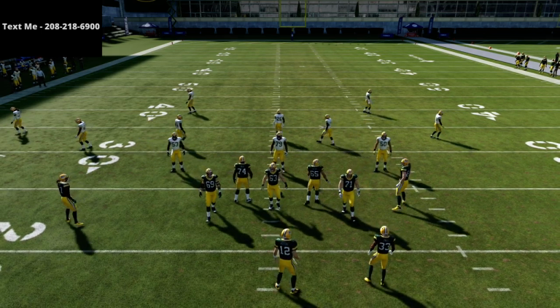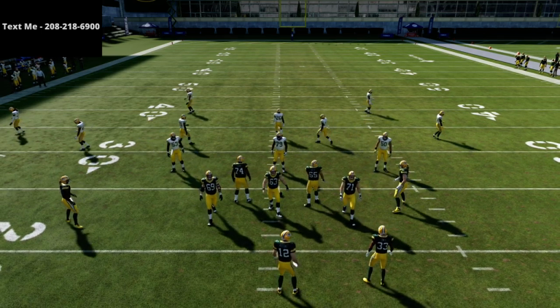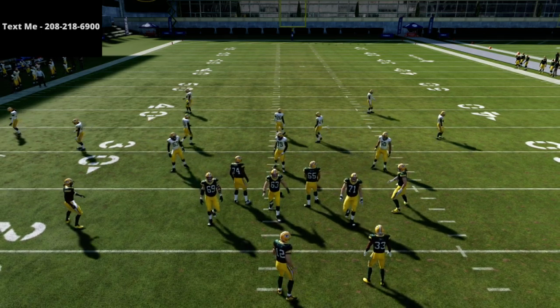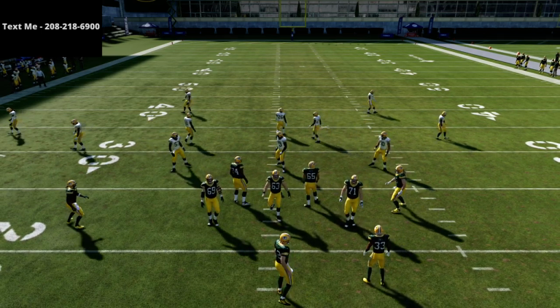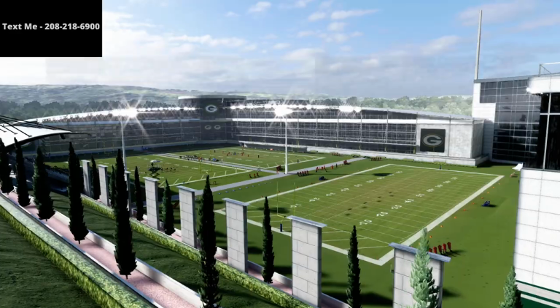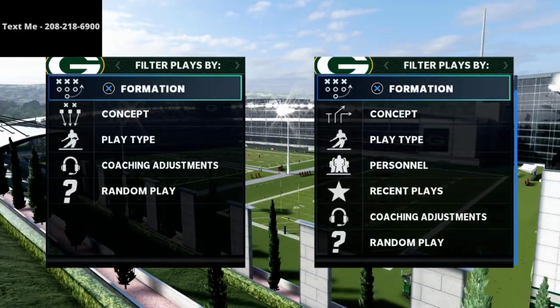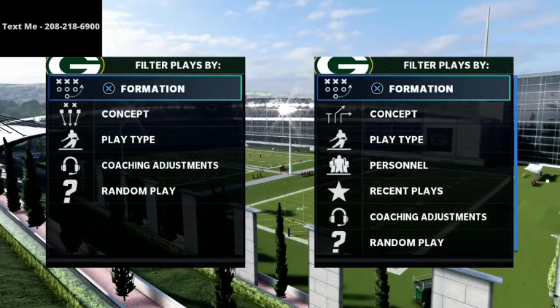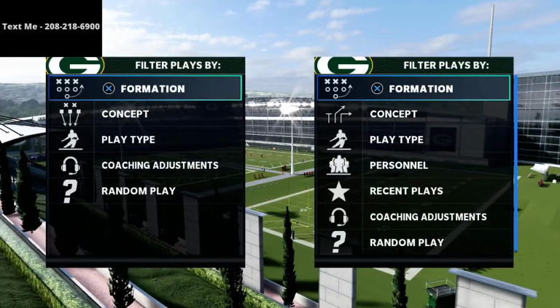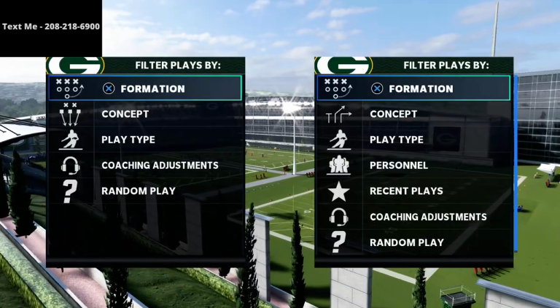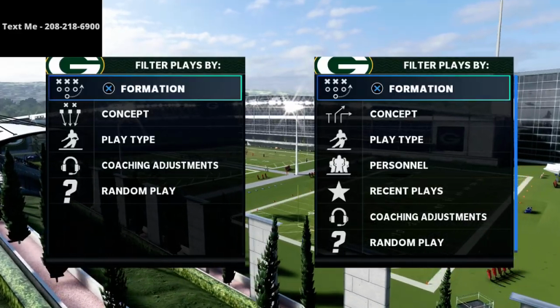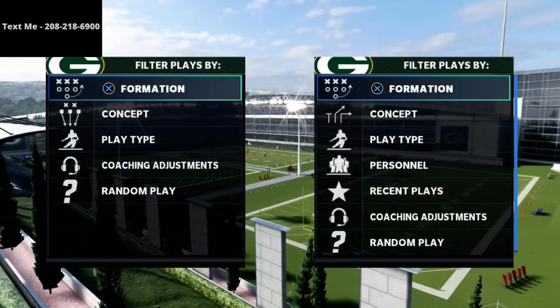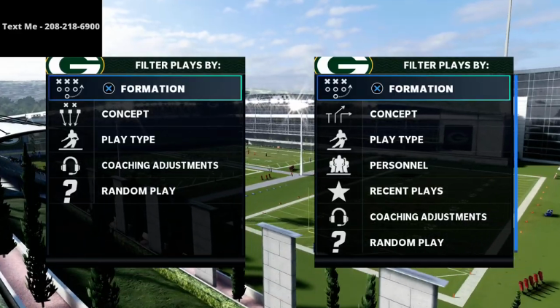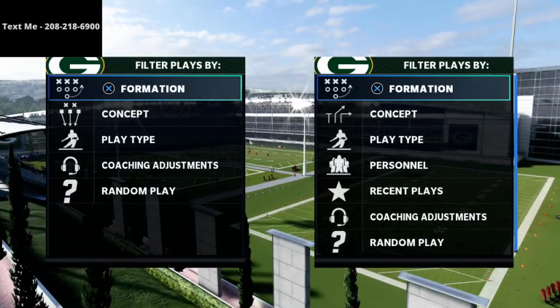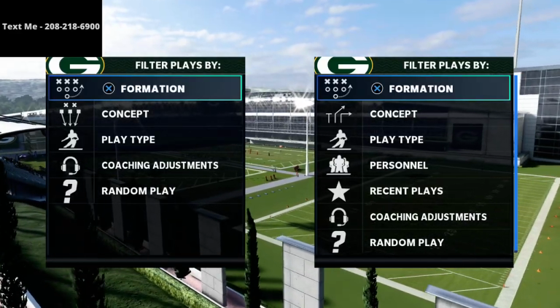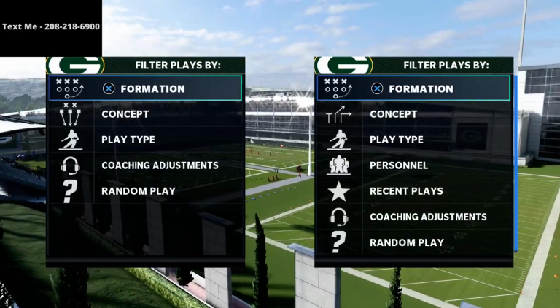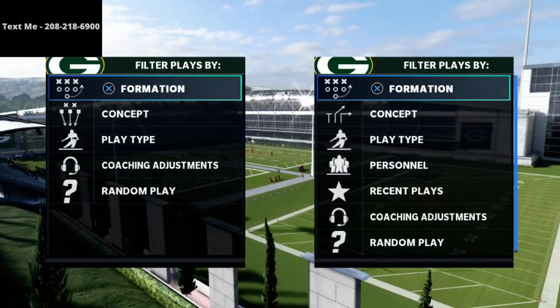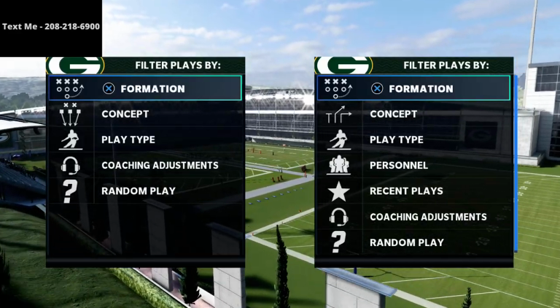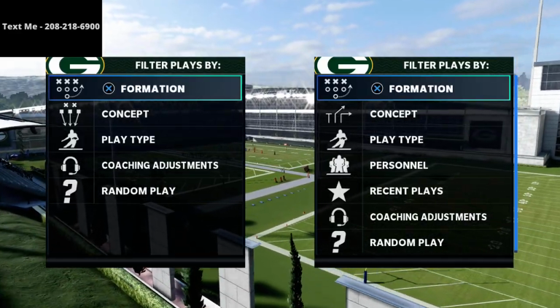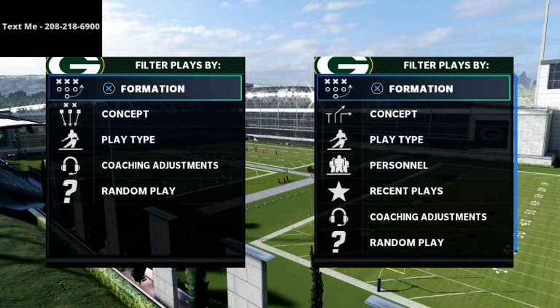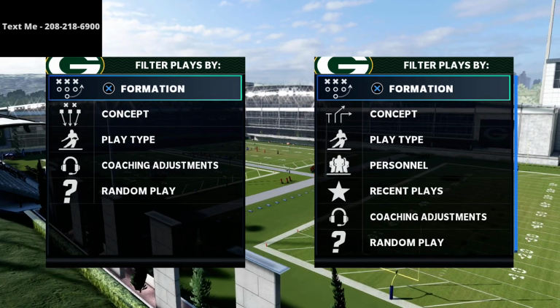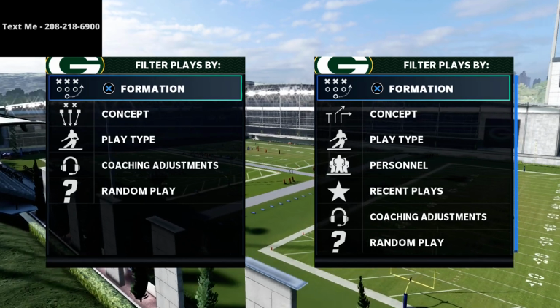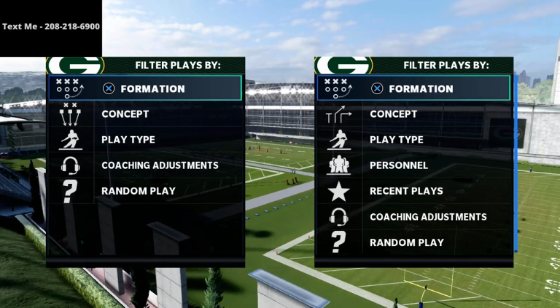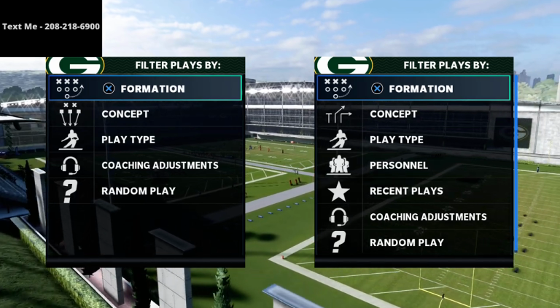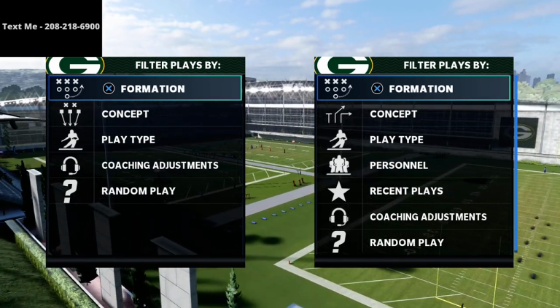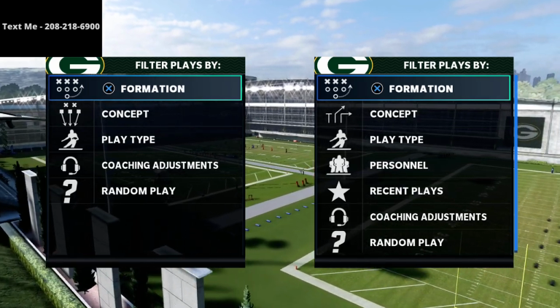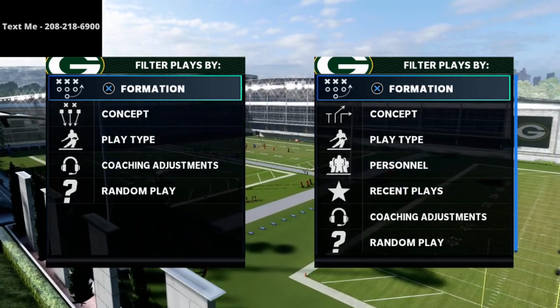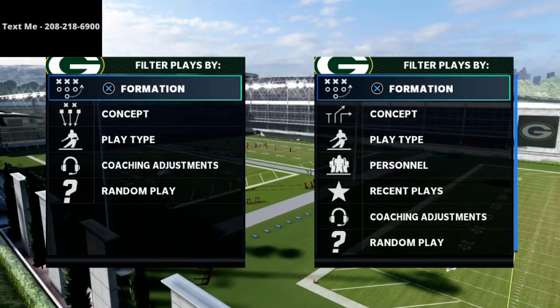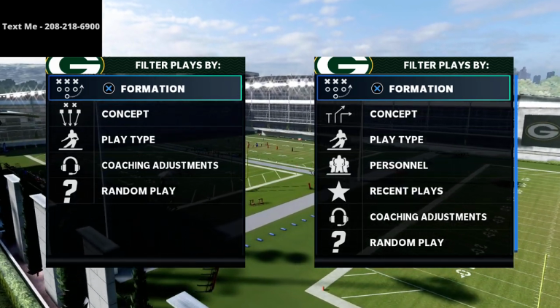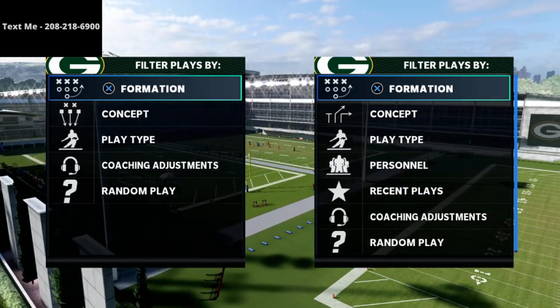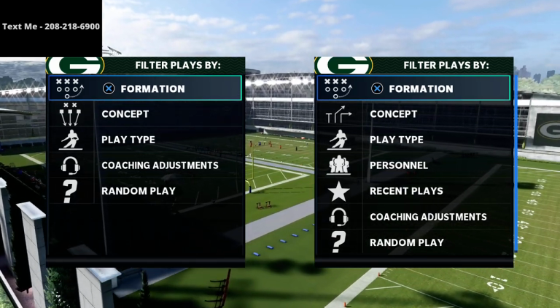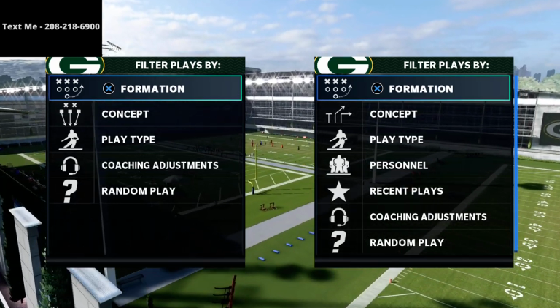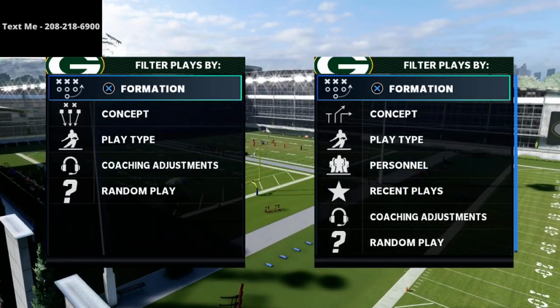In this video I'm going to be sharing with you a middle third glitch that you can do out of the trips tied in formation in Madden 21.